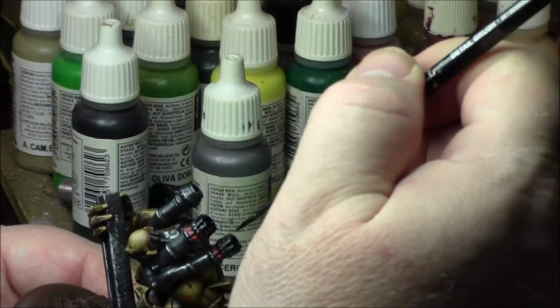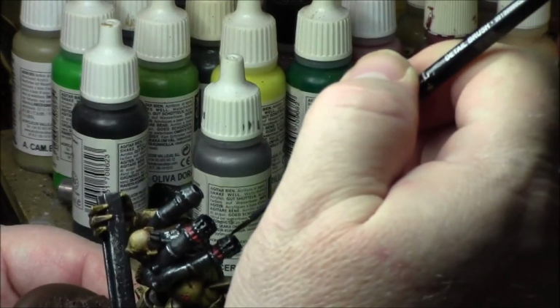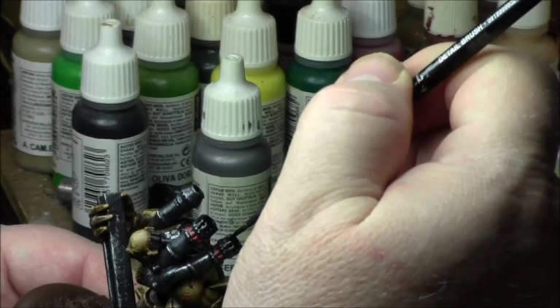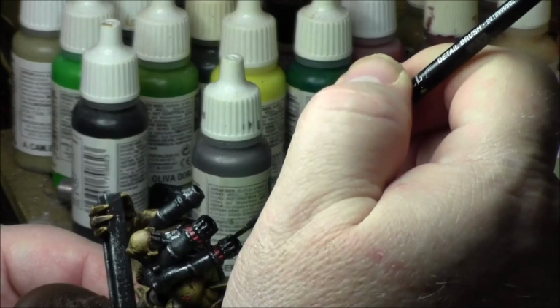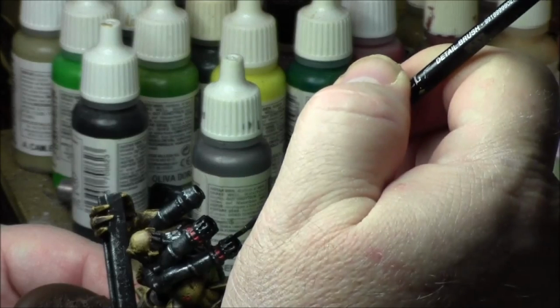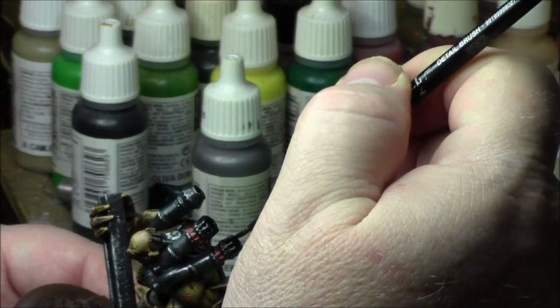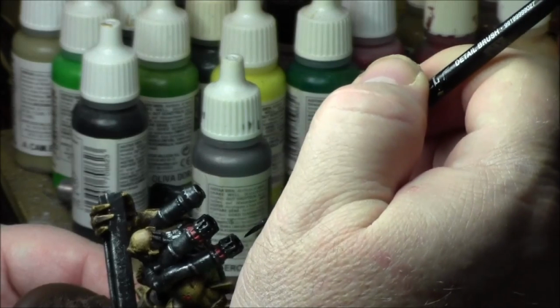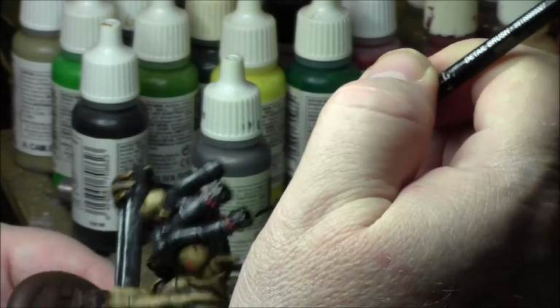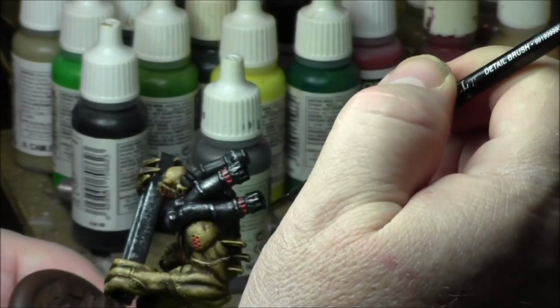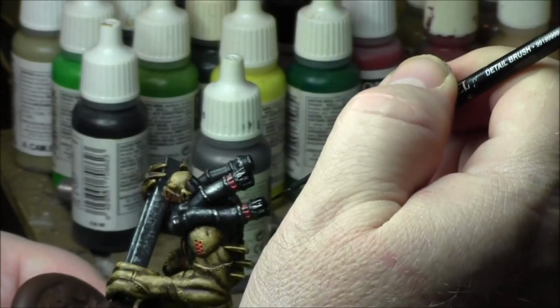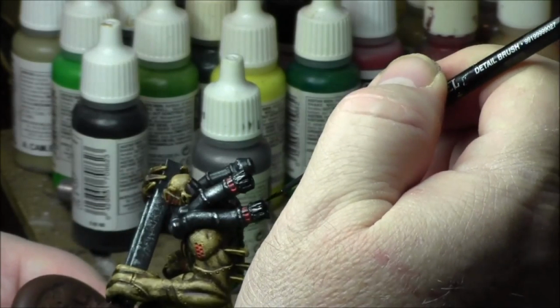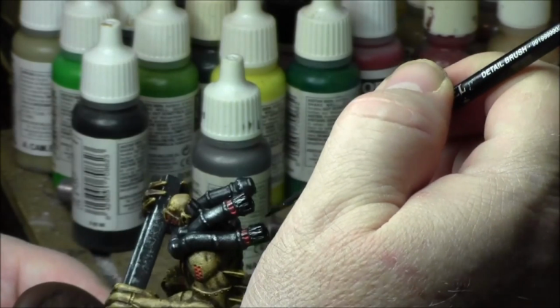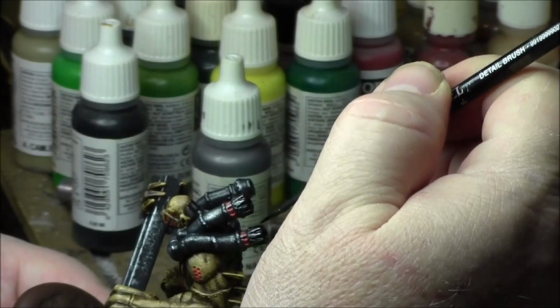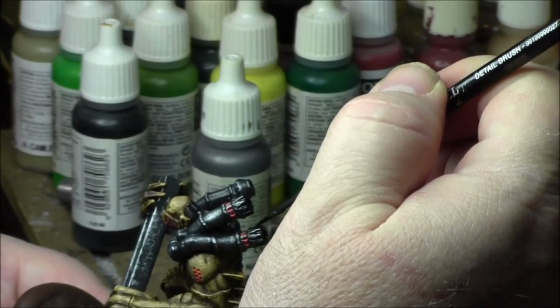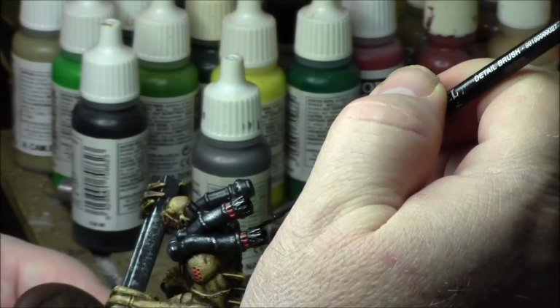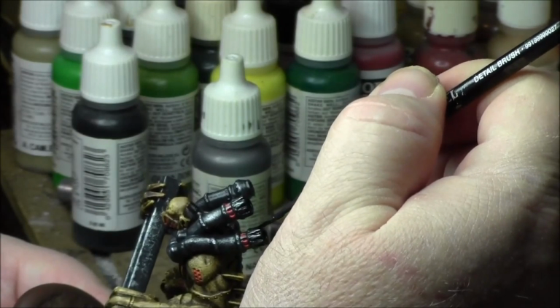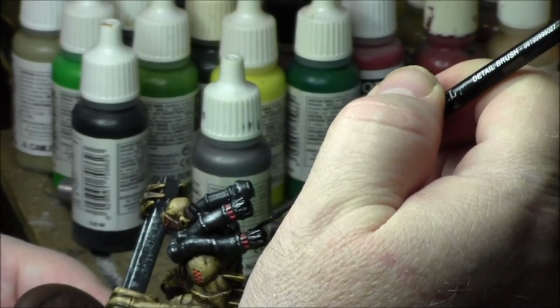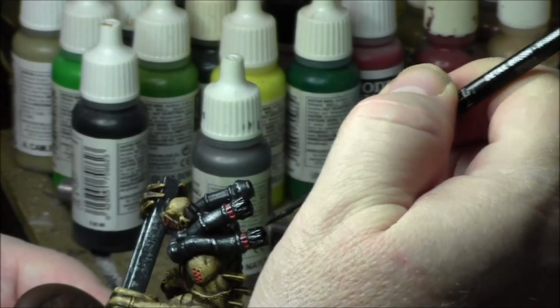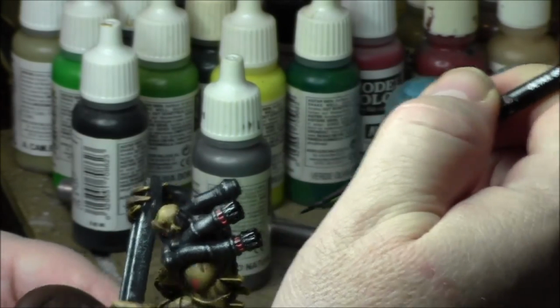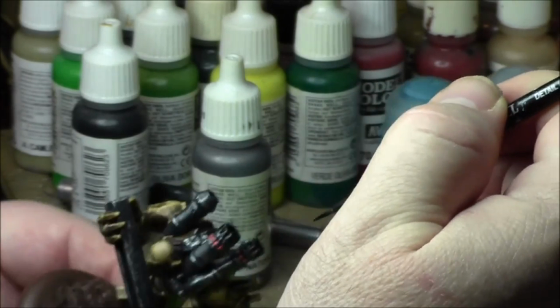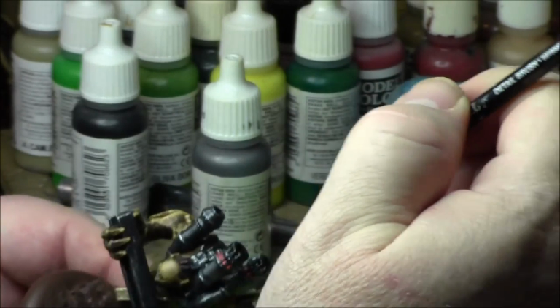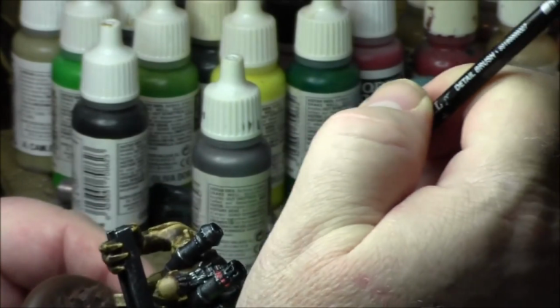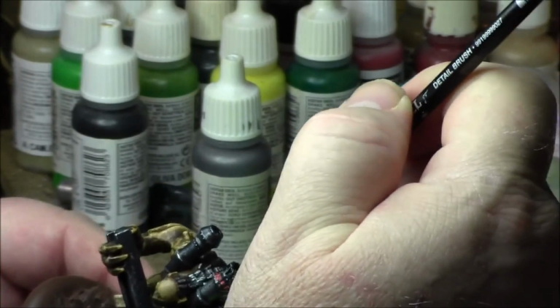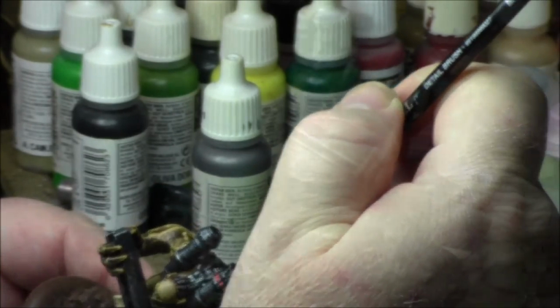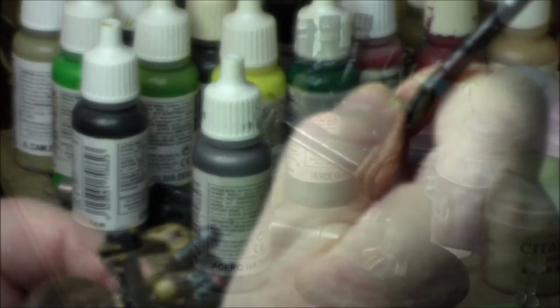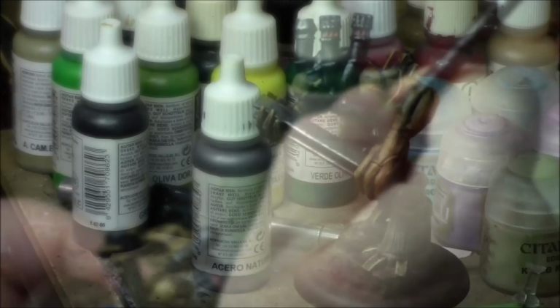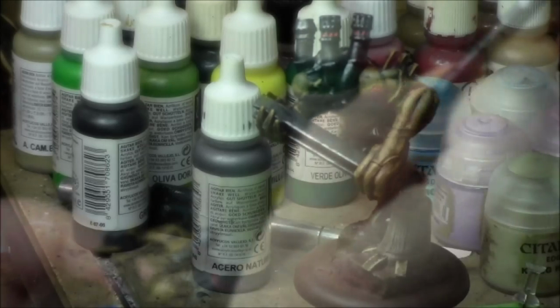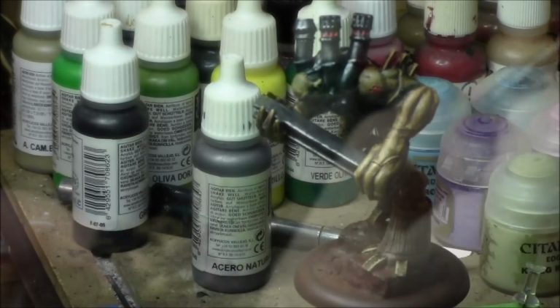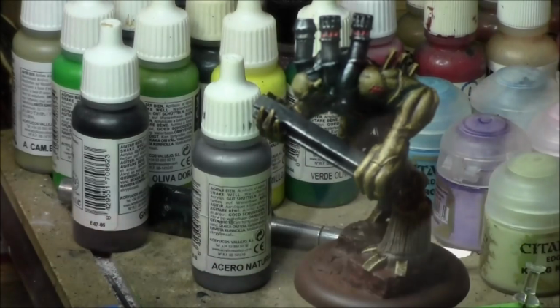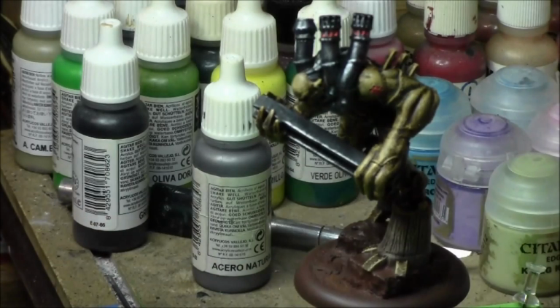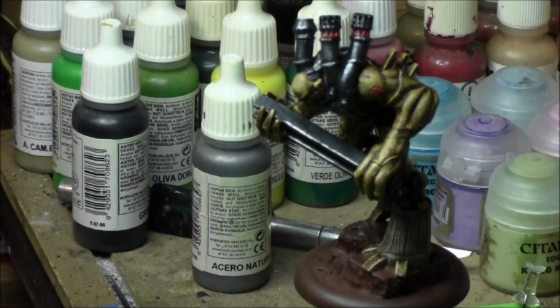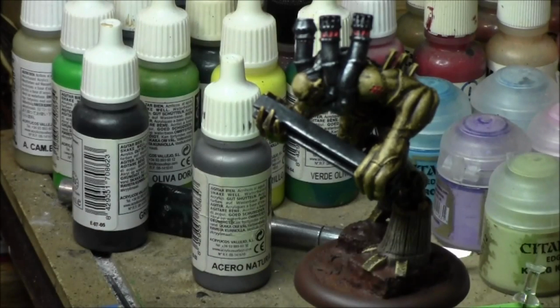Then Citadel Wild Rider Red. And then on the furnace itself I put a little Flash Coachello as well, to show the flames.